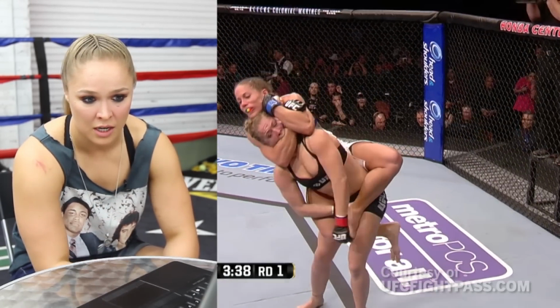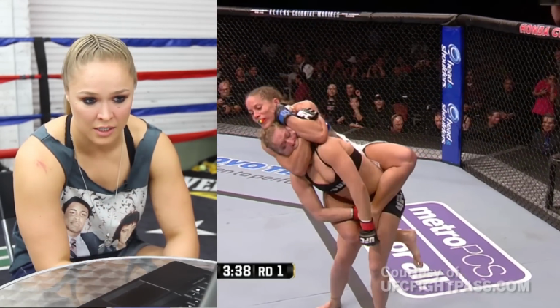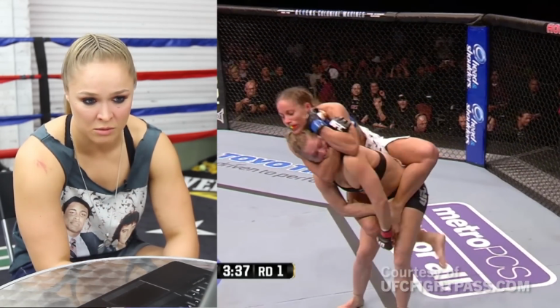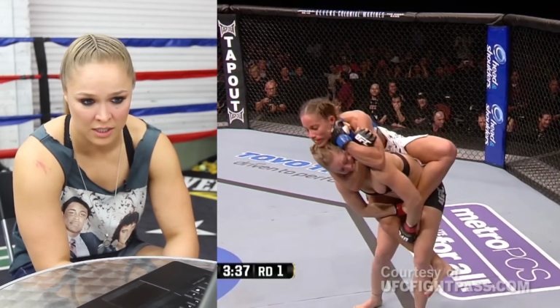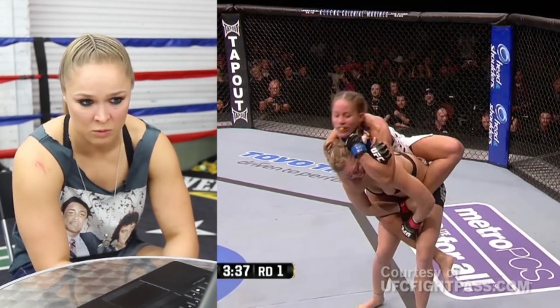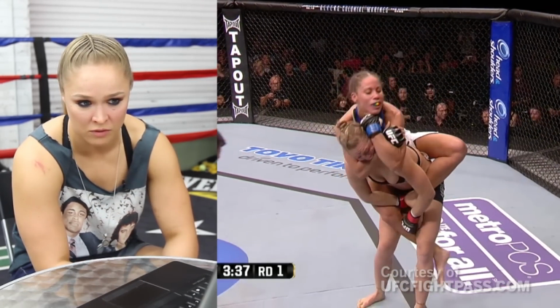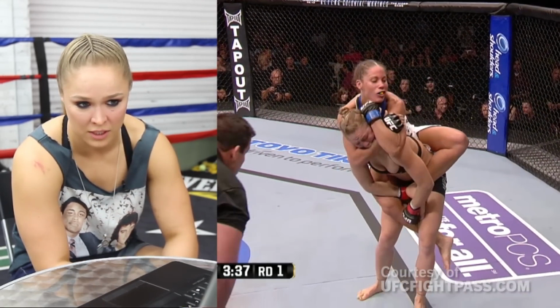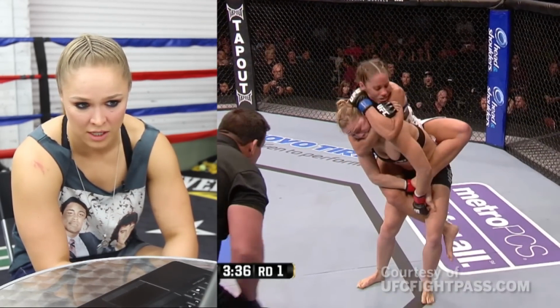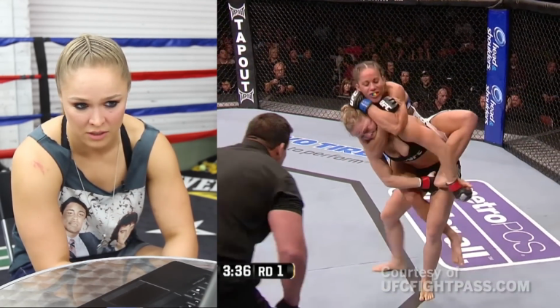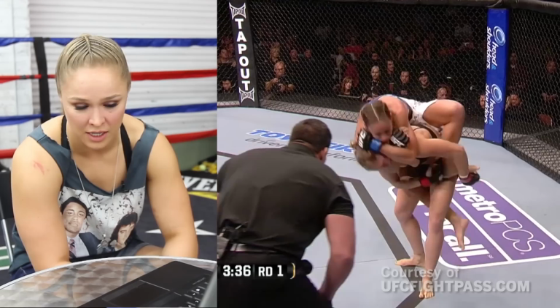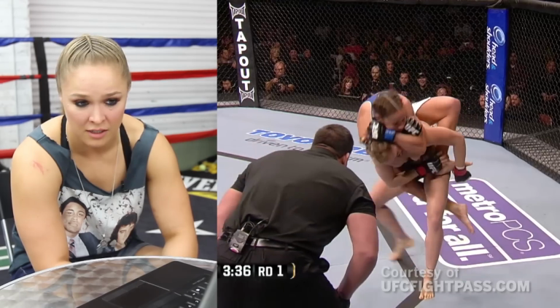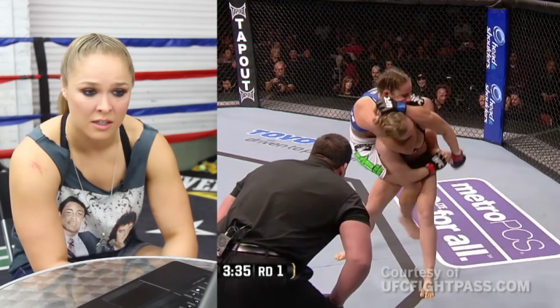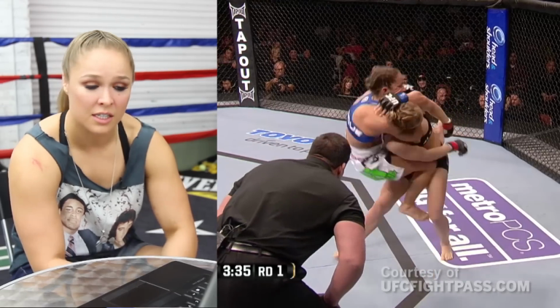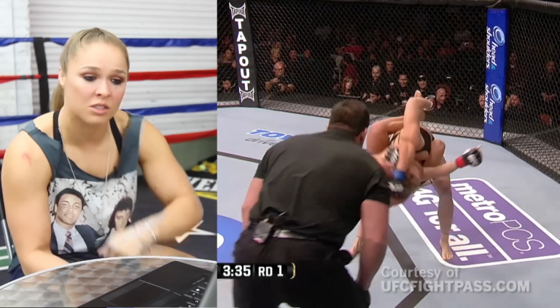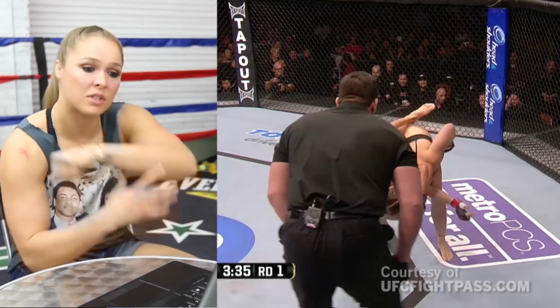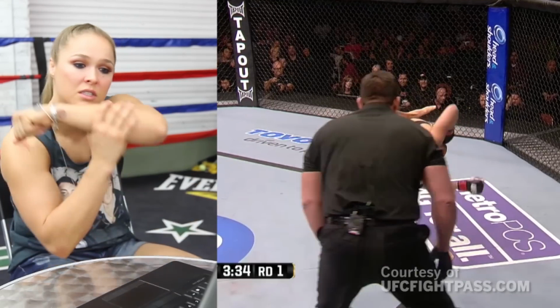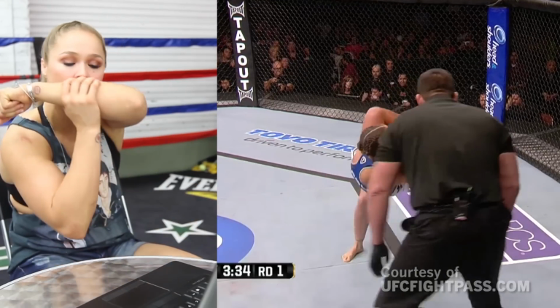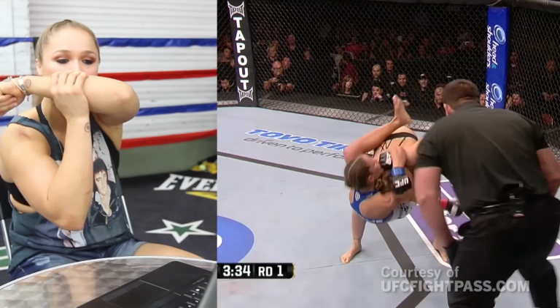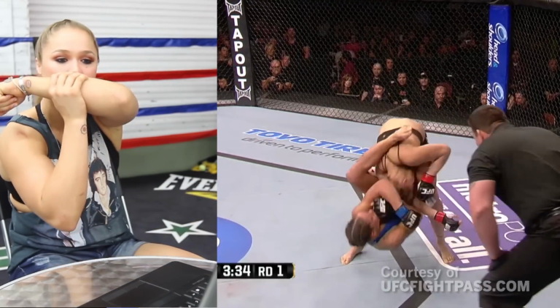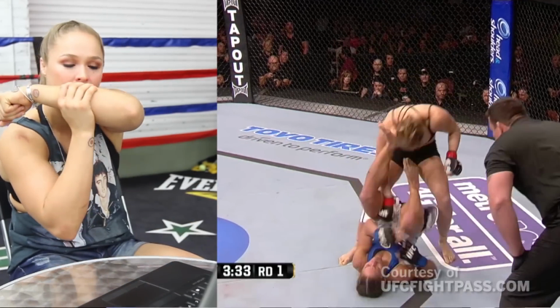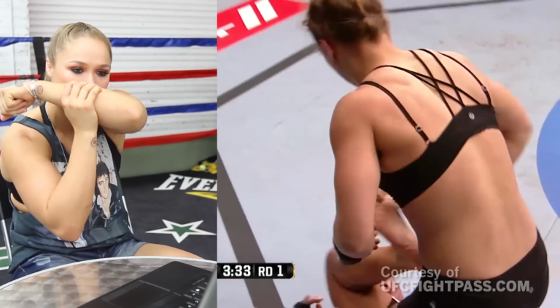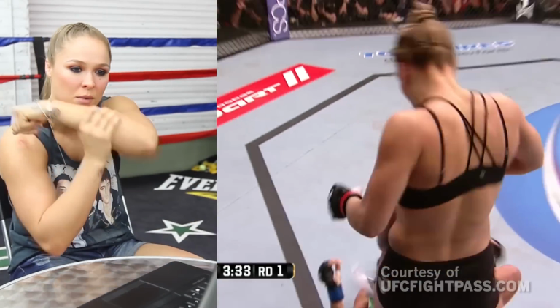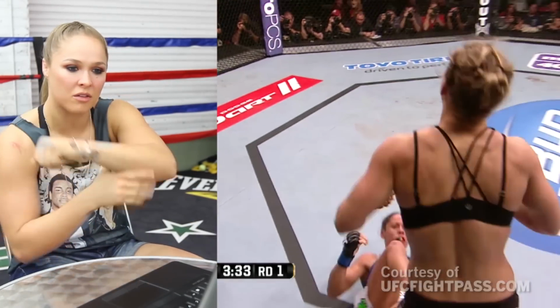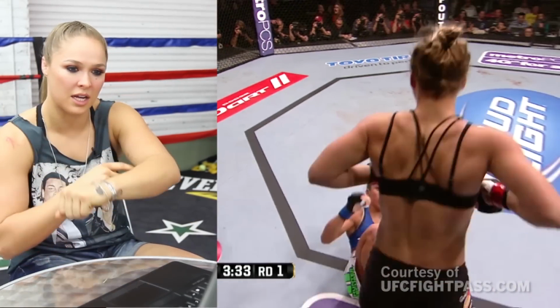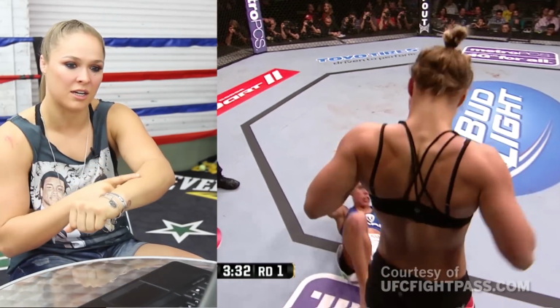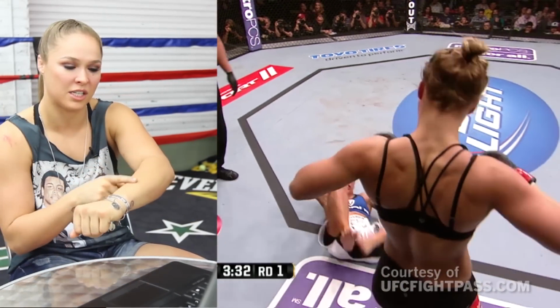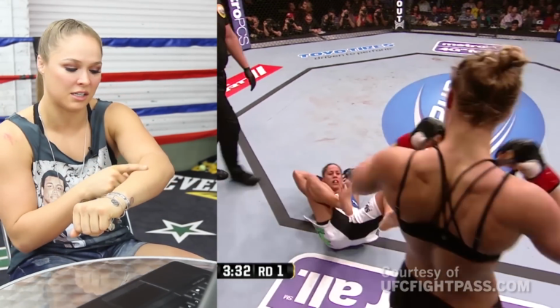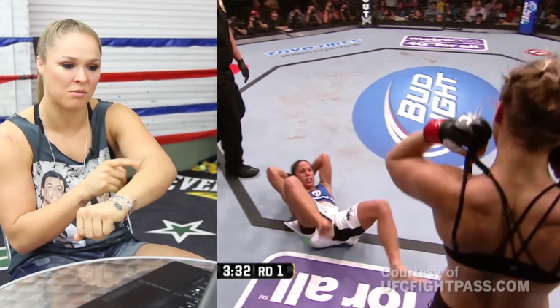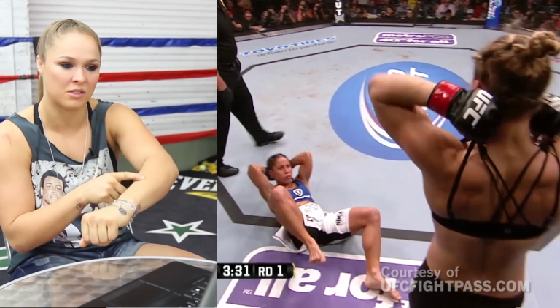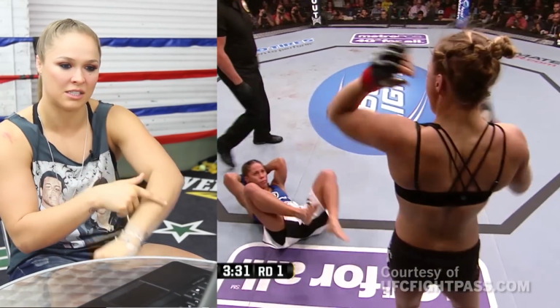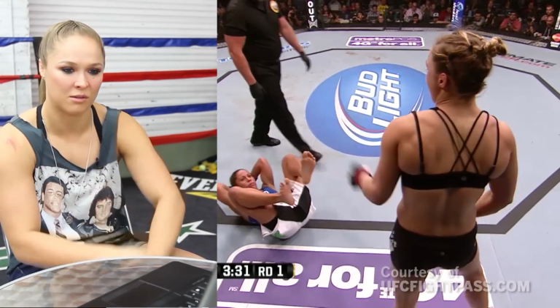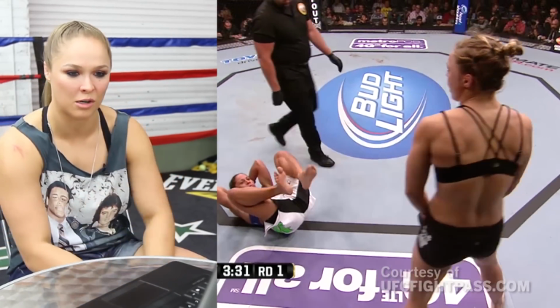I'm trying to get one foot and get her off to the side. She was pulling so hard up, right into my mouth, that she got the top row of teeth on her arm.